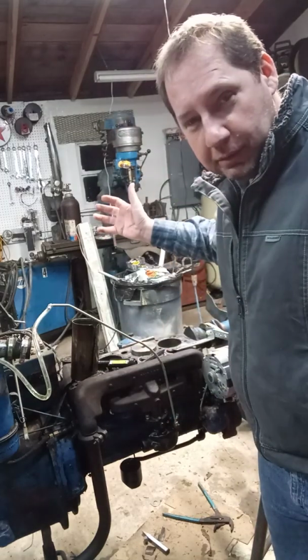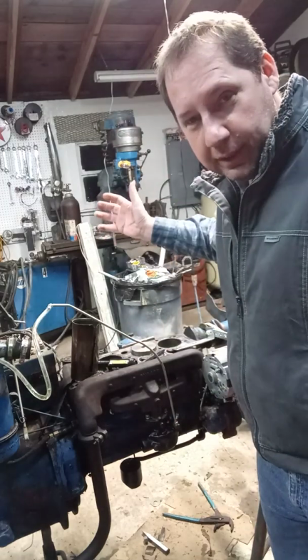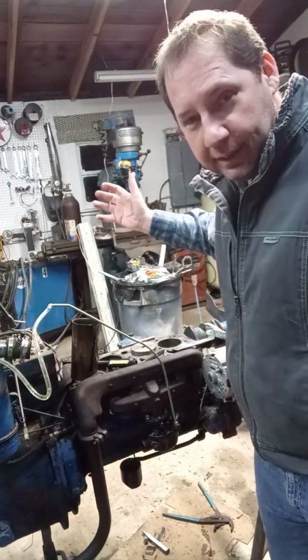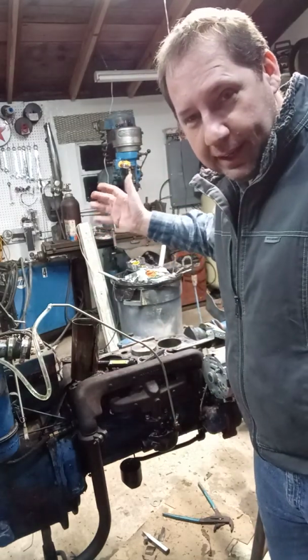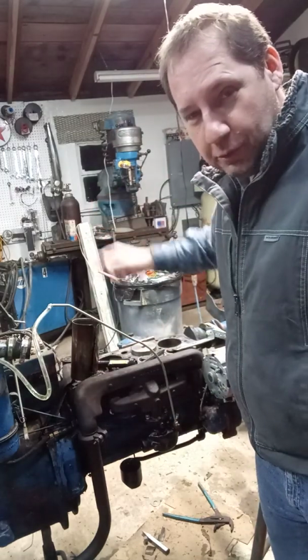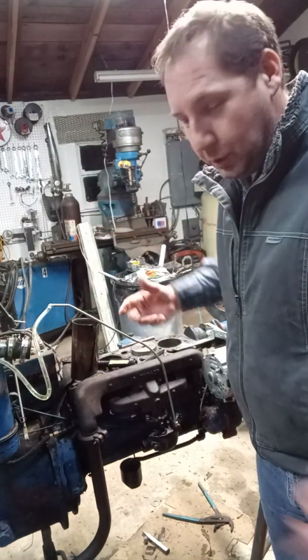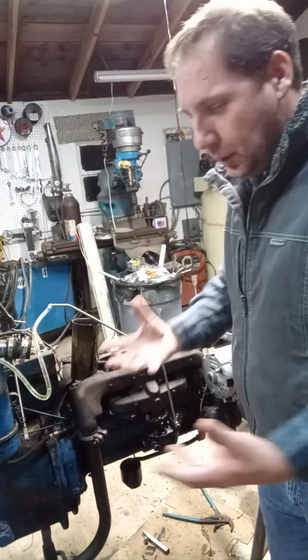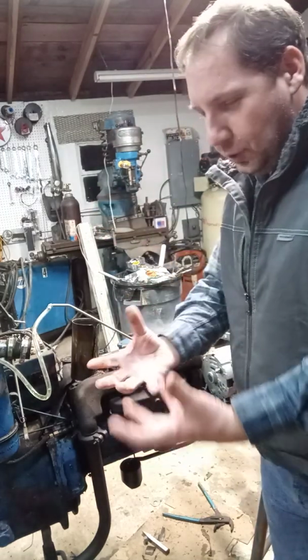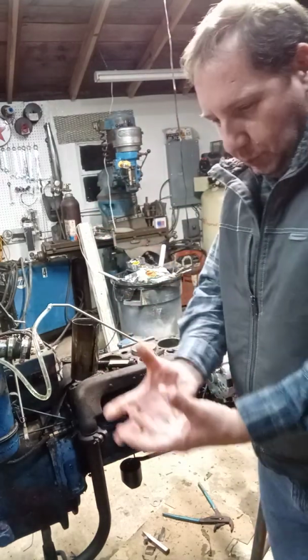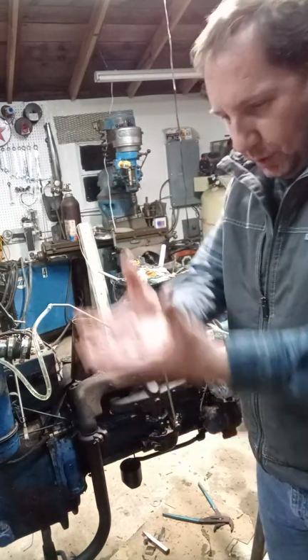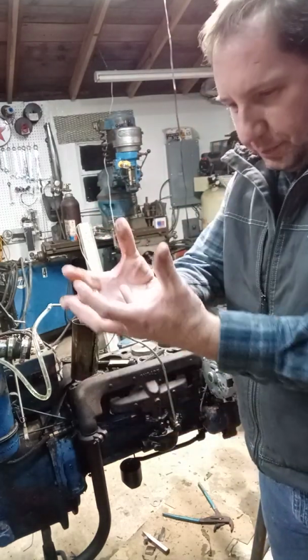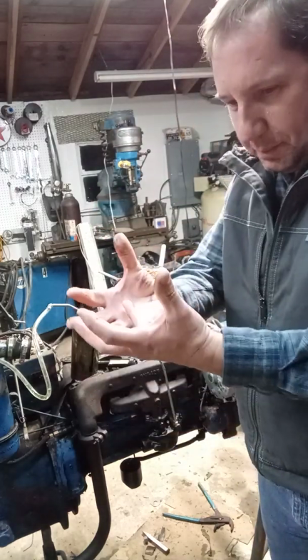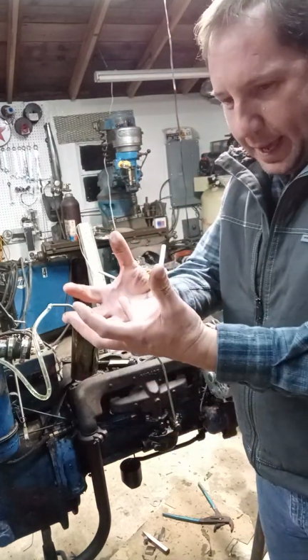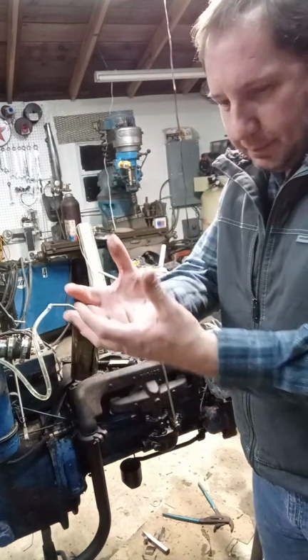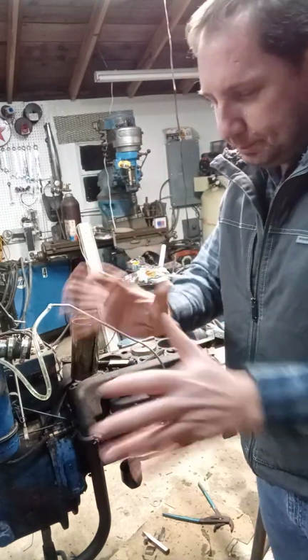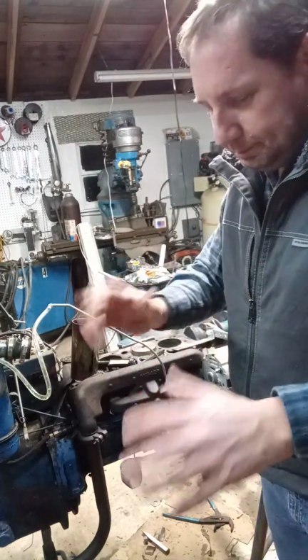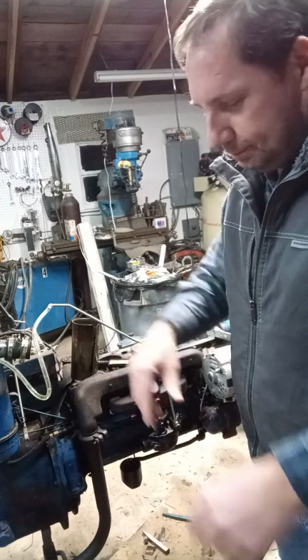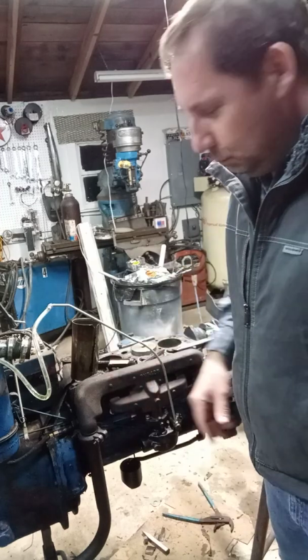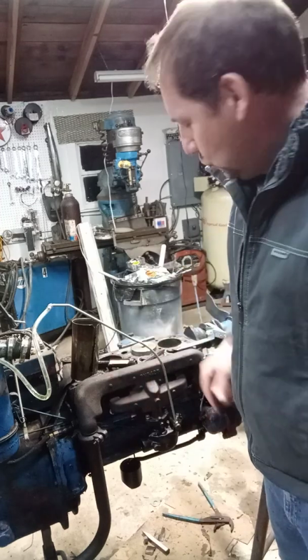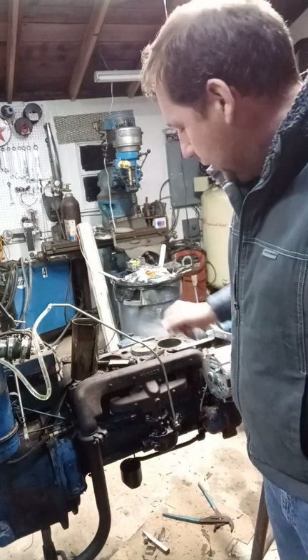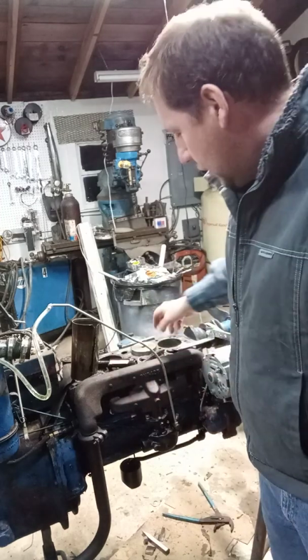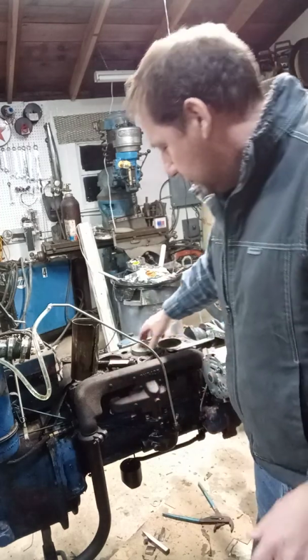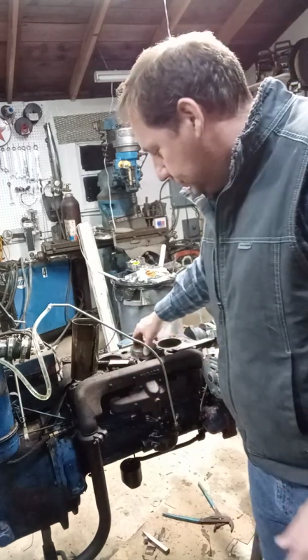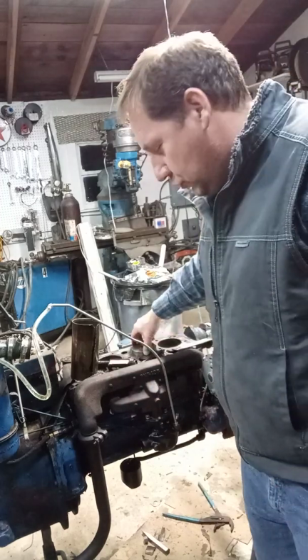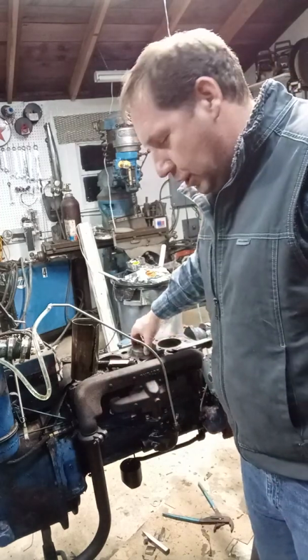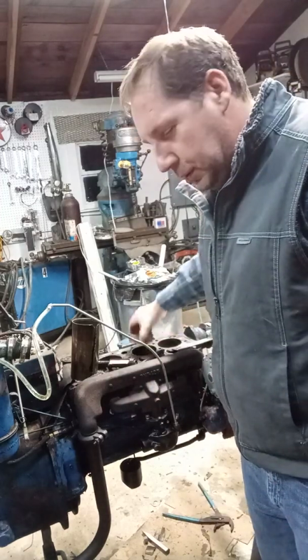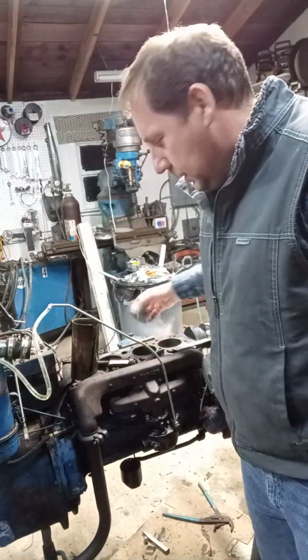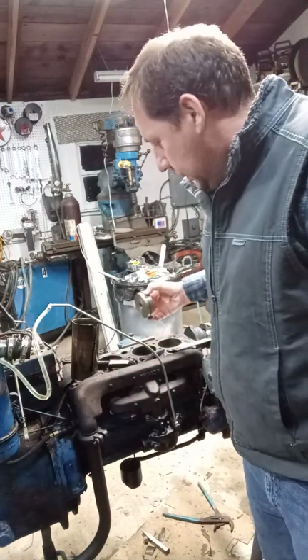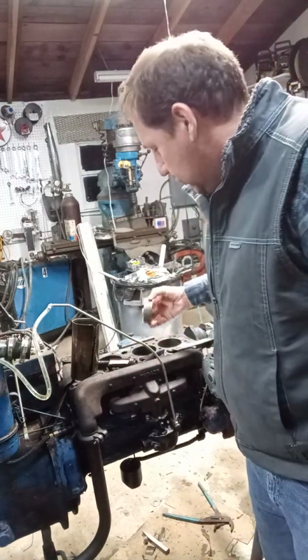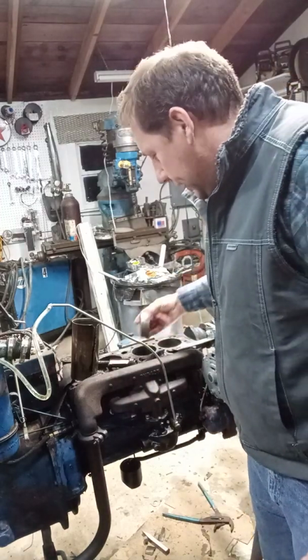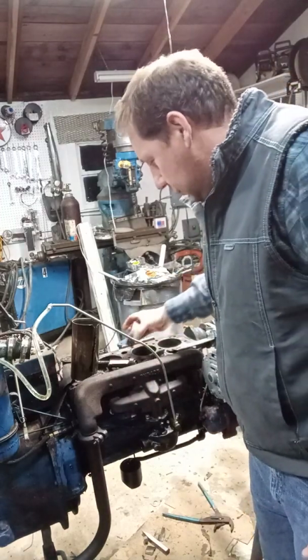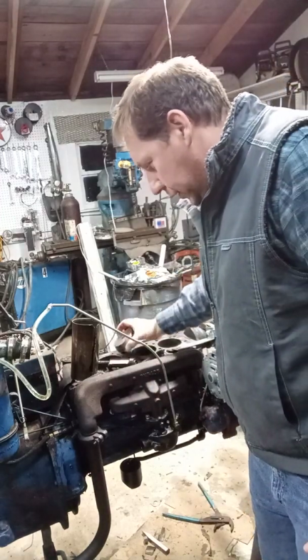We've already got the liners pulled, so we're pulling from the bottom. Wouldn't go.